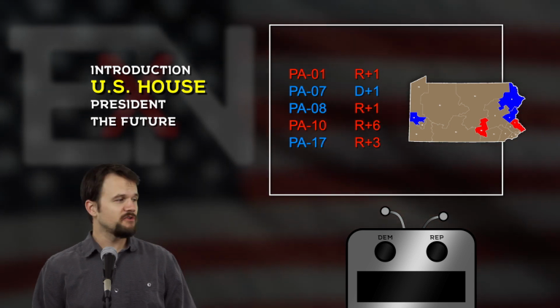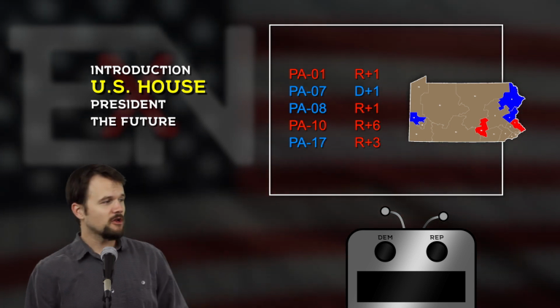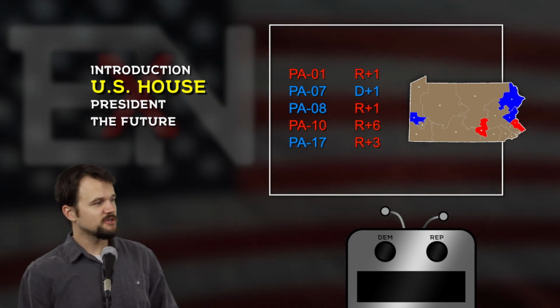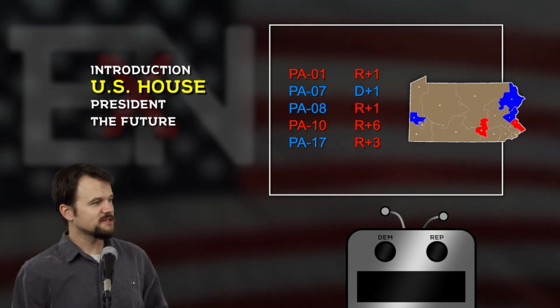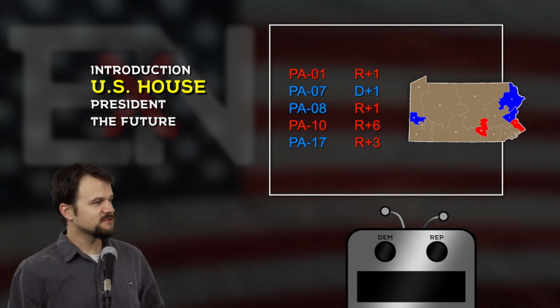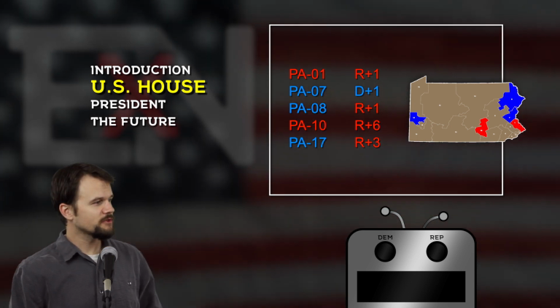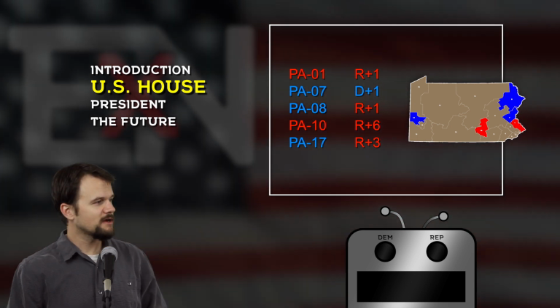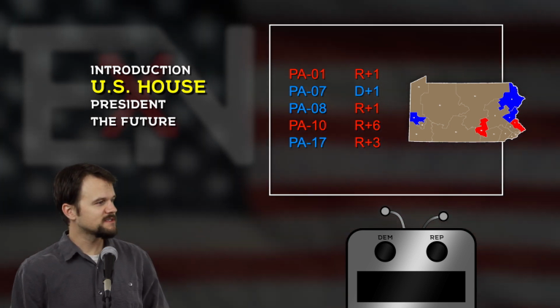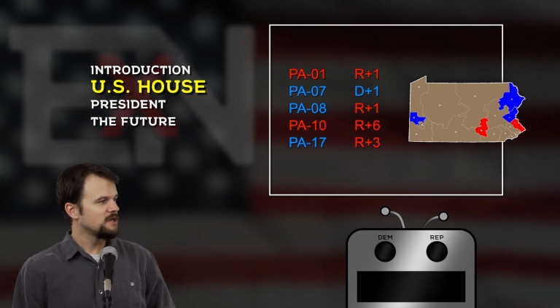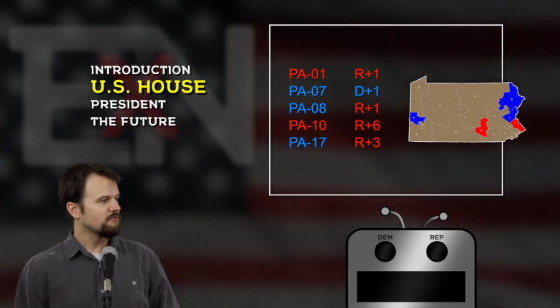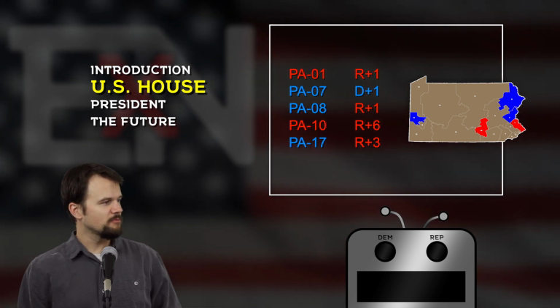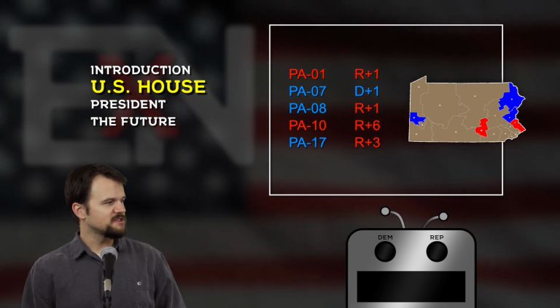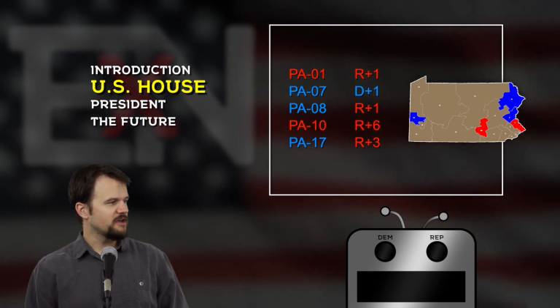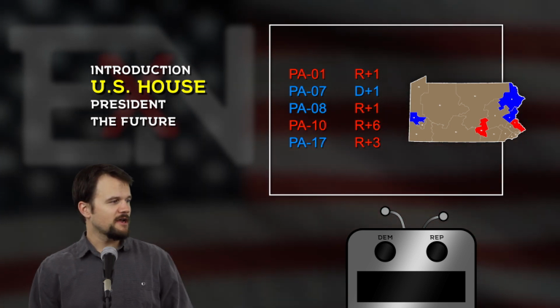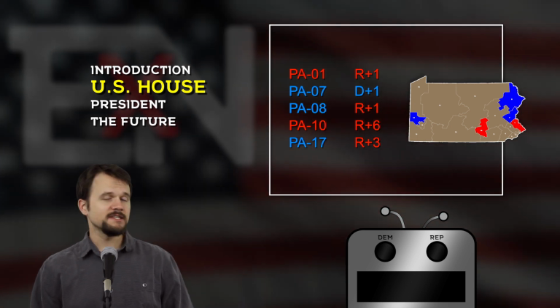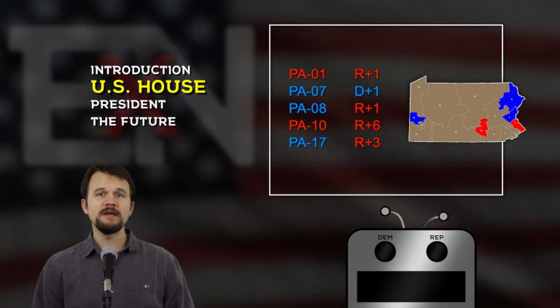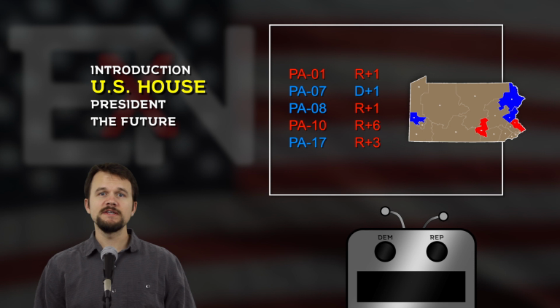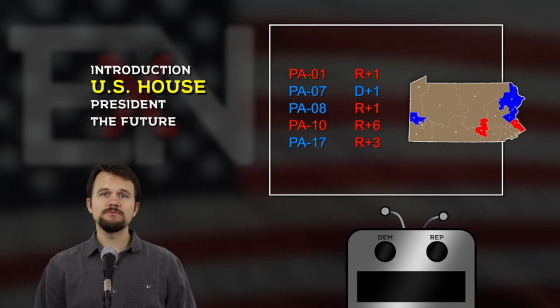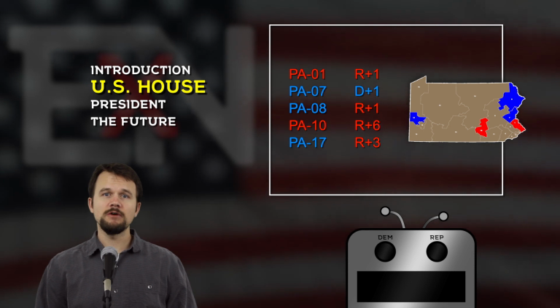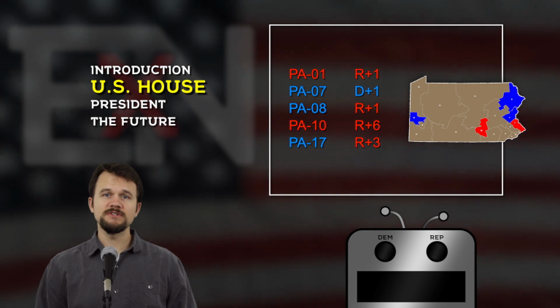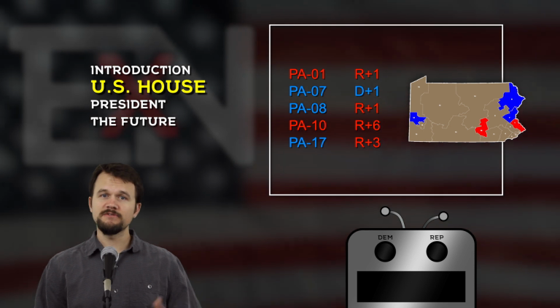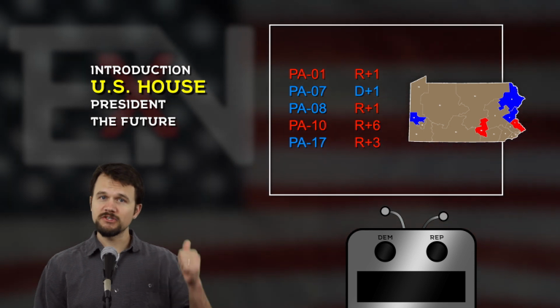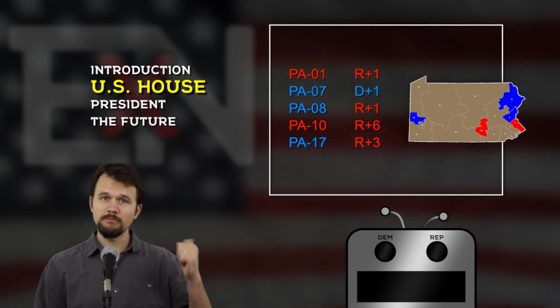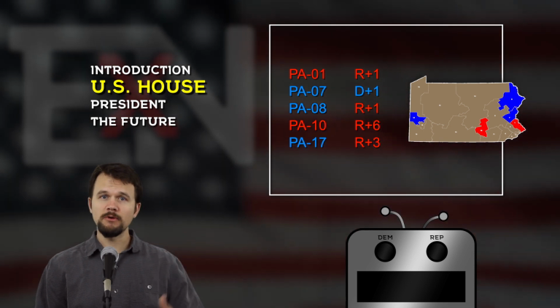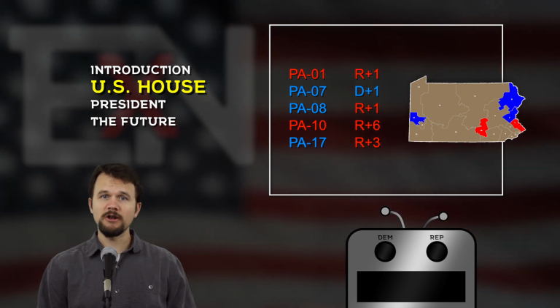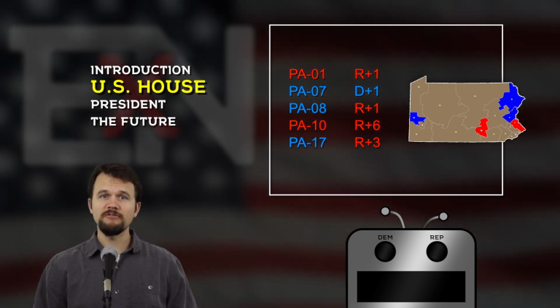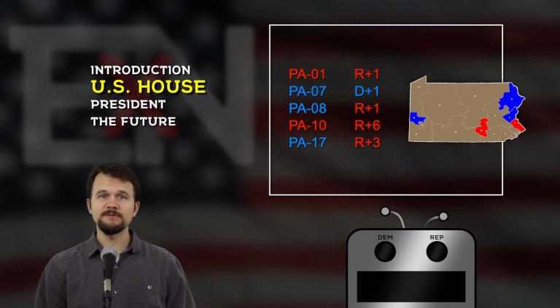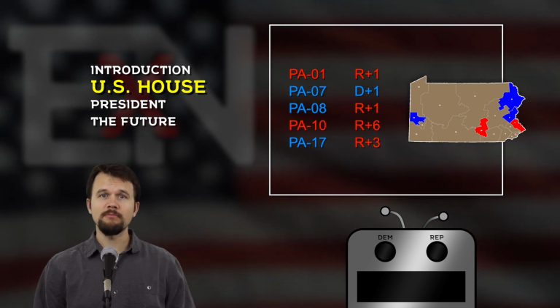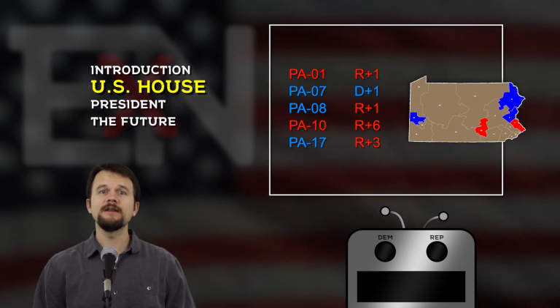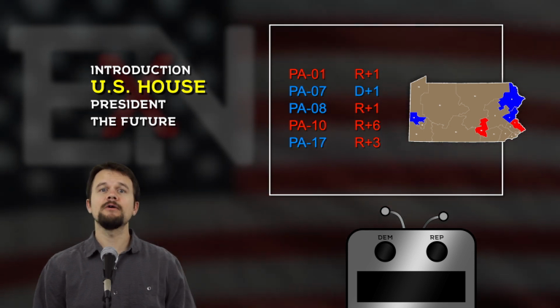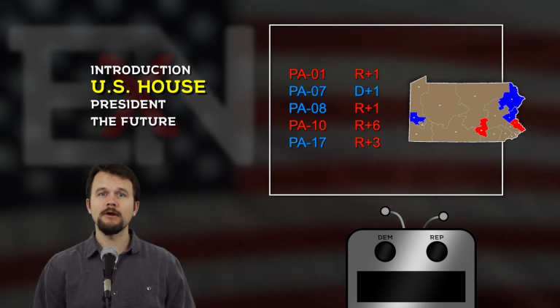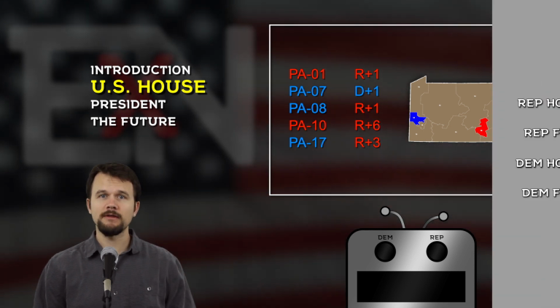We've done all our projections for the House for Pennsylvania. Now let's make these results official and put them on our first map right now. Mark it.